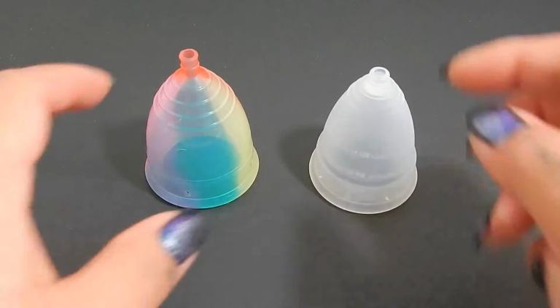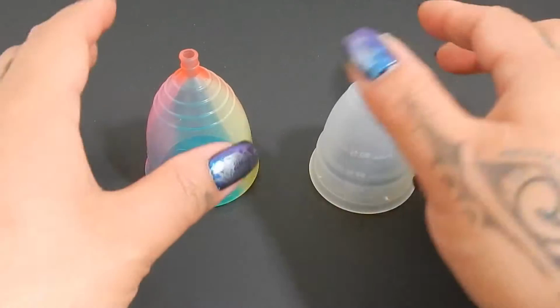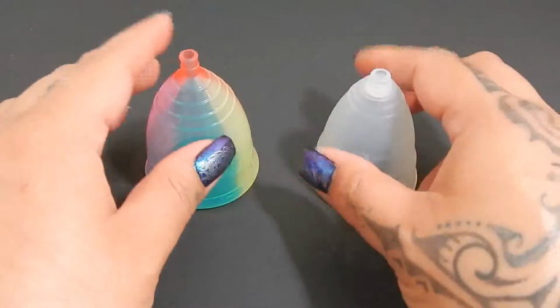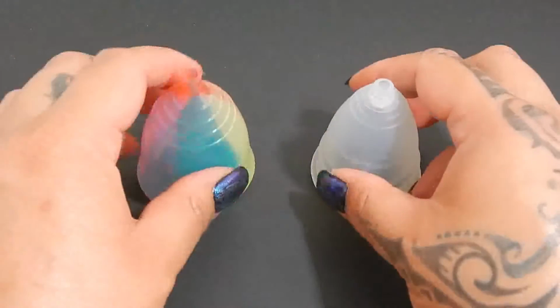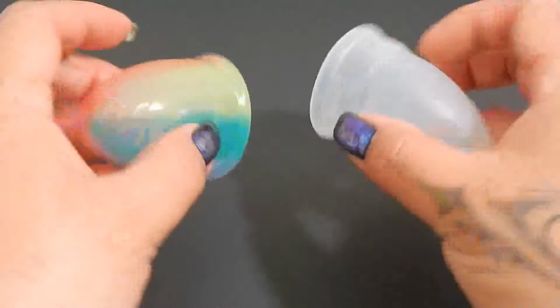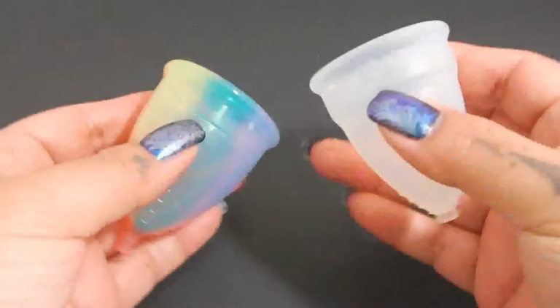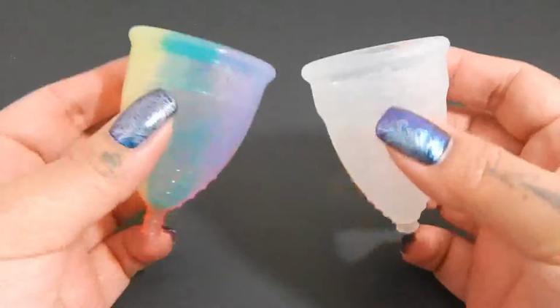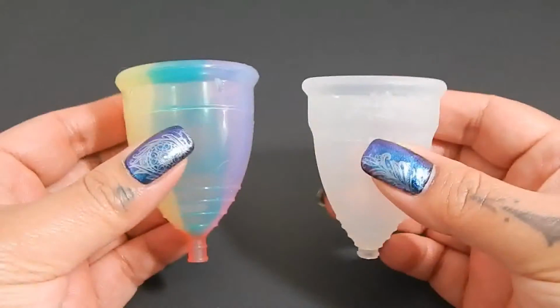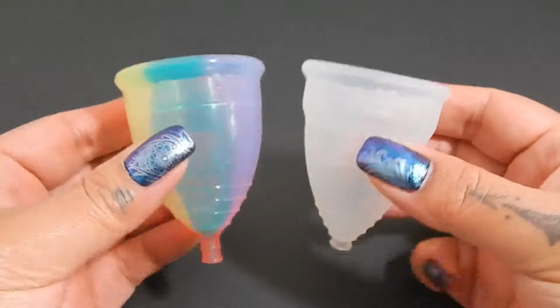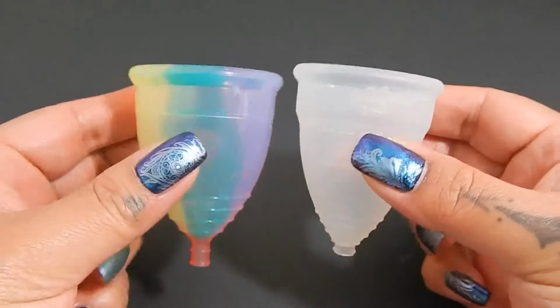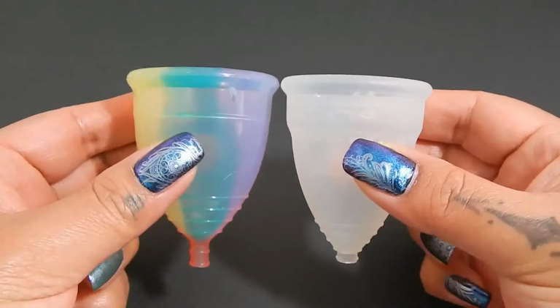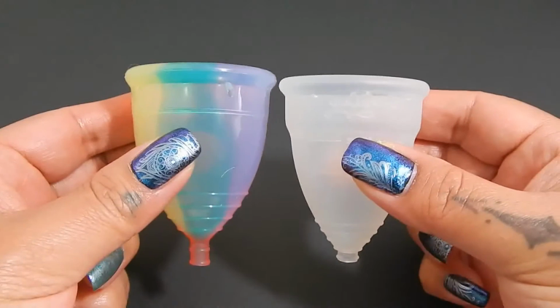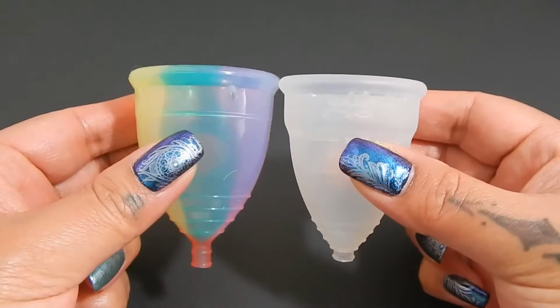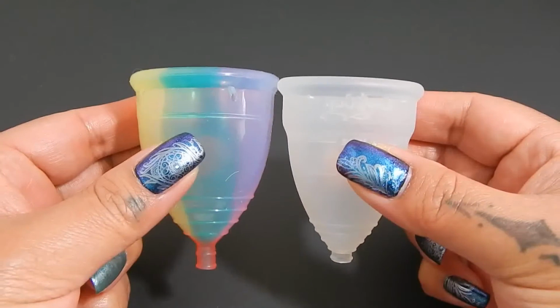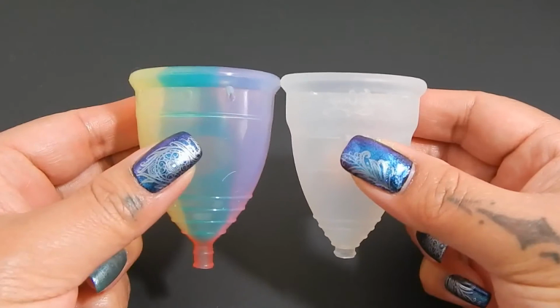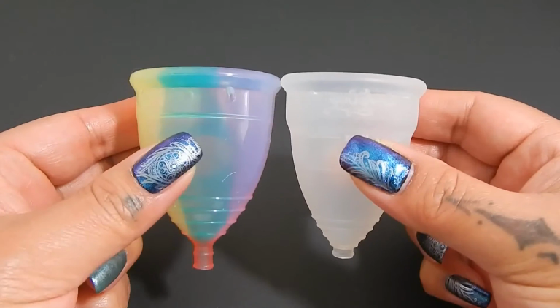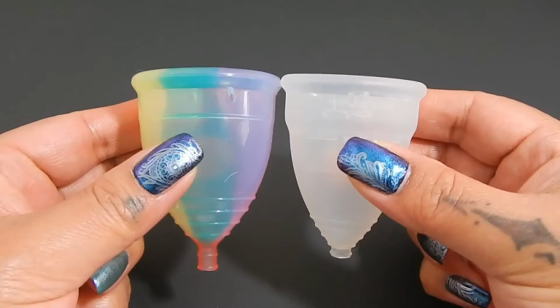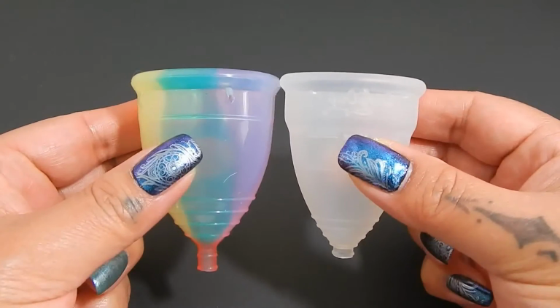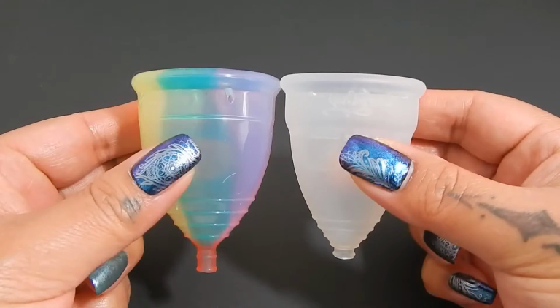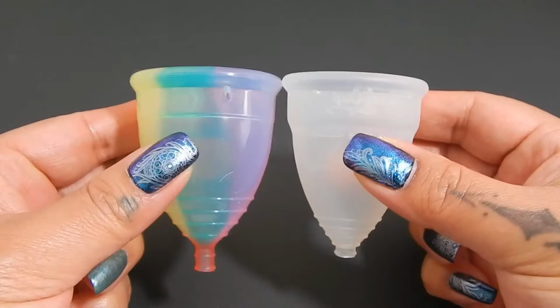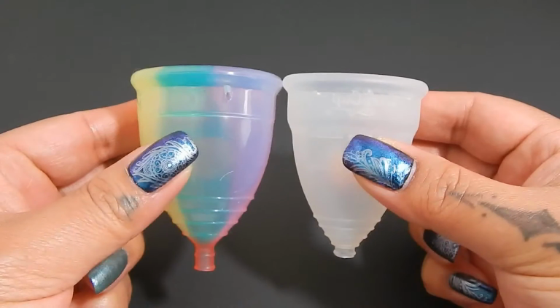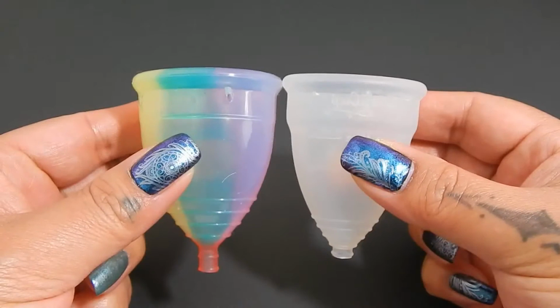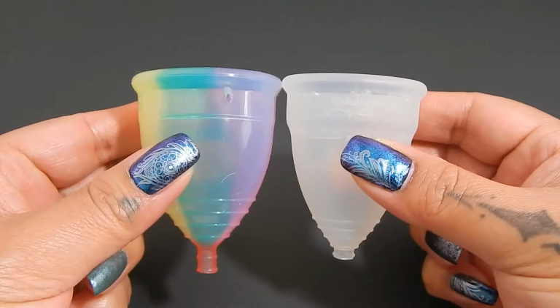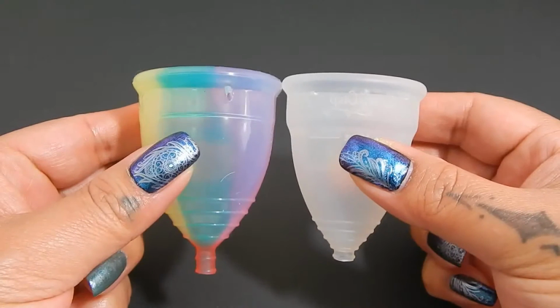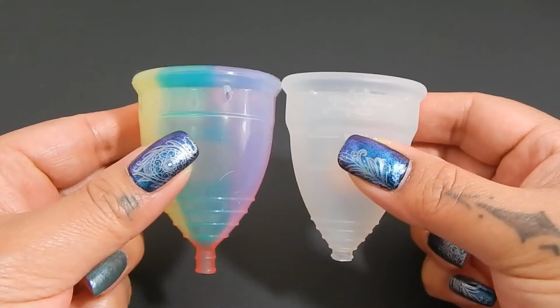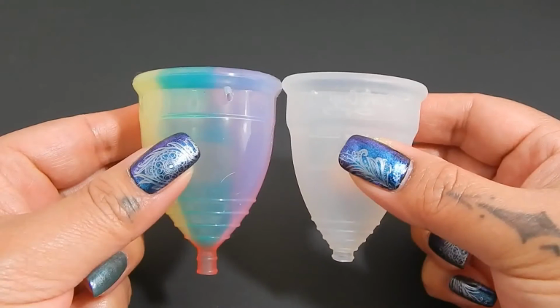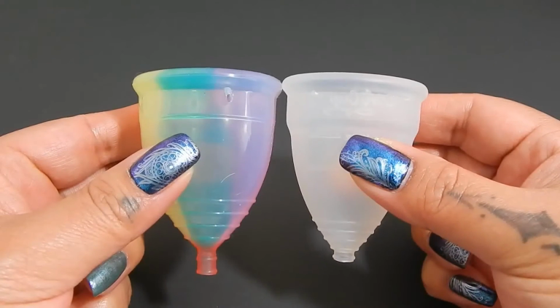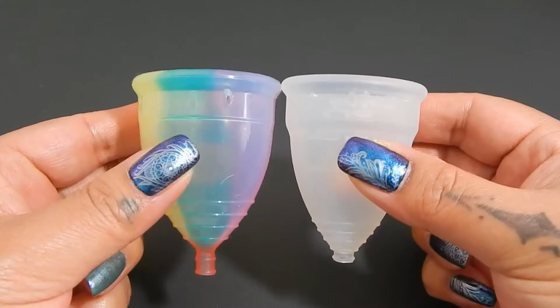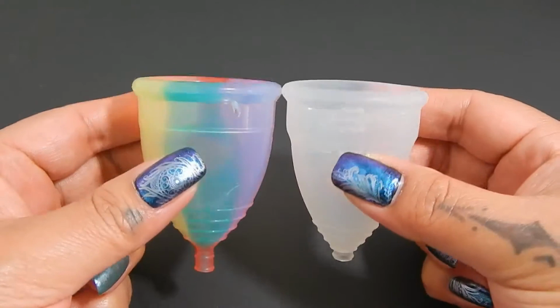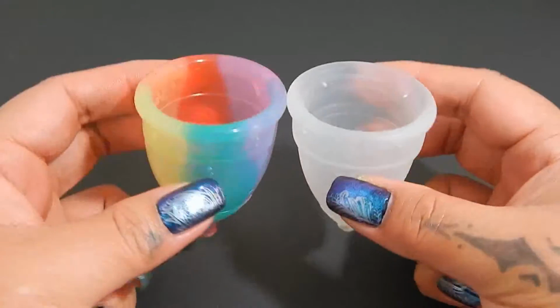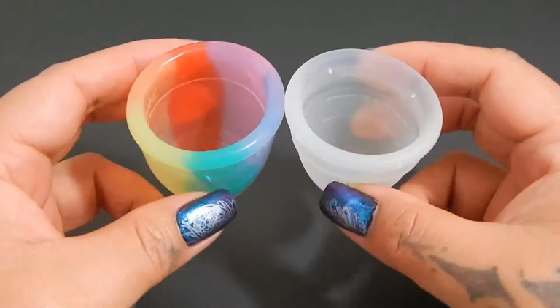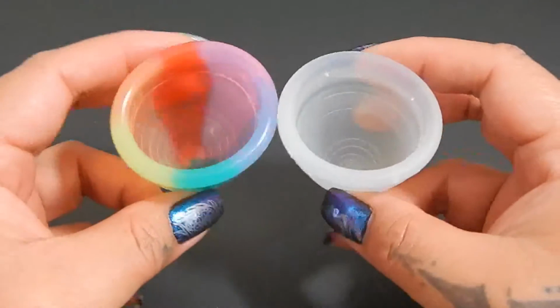I'm going to place both of these cups in the palms of my hands, give them a squish, swap hands, and then give them a squish again.